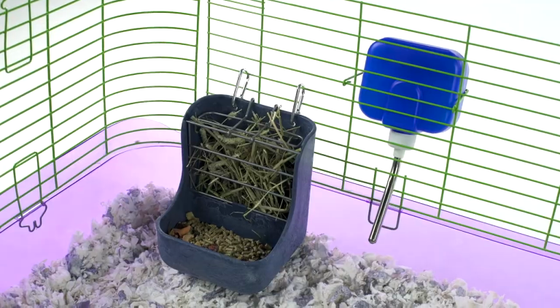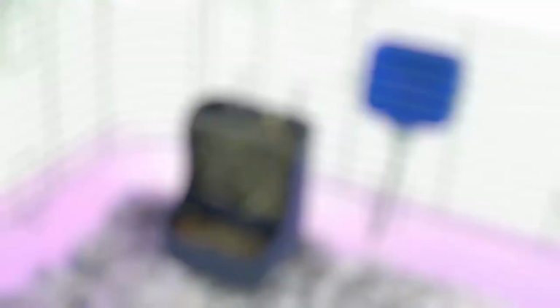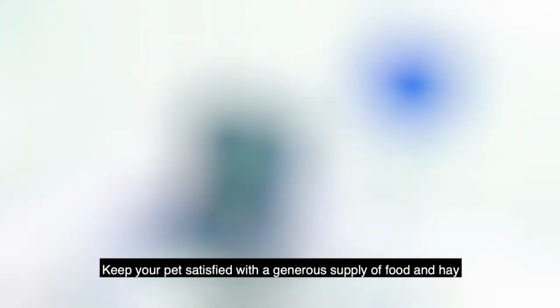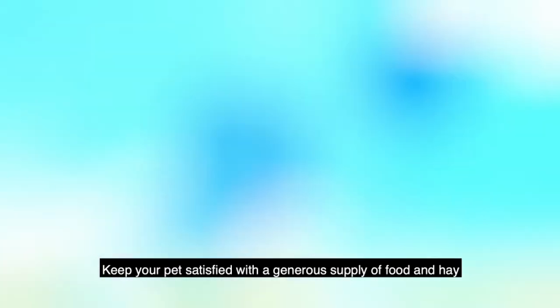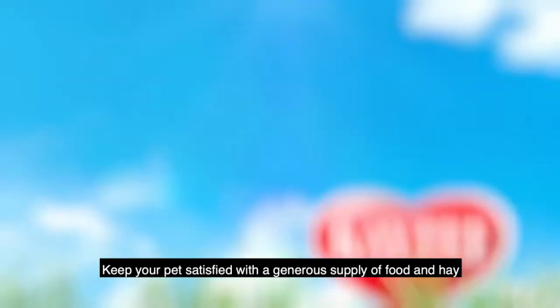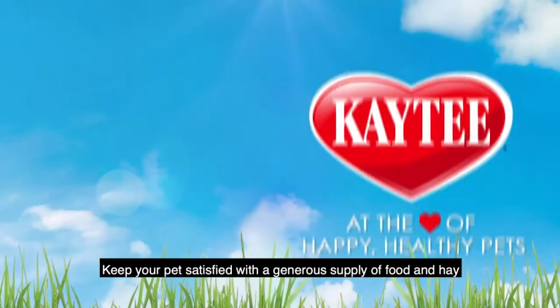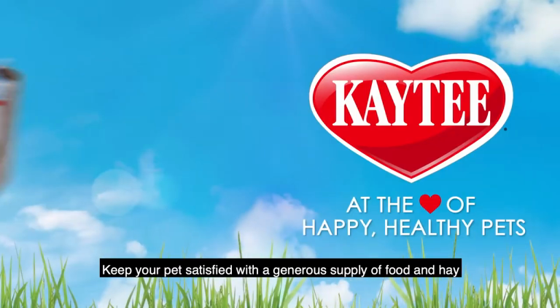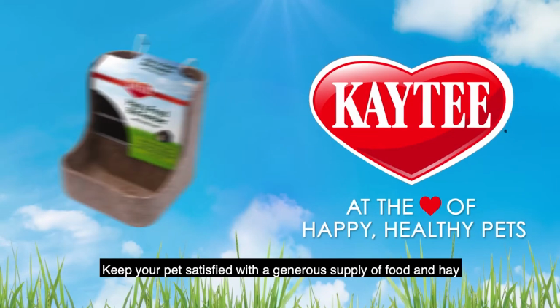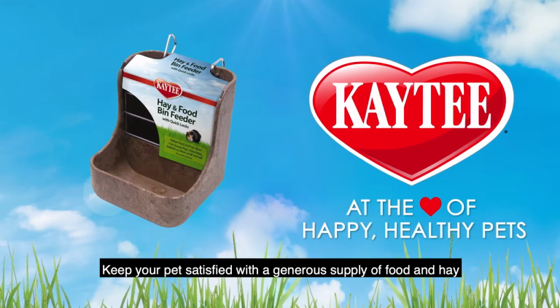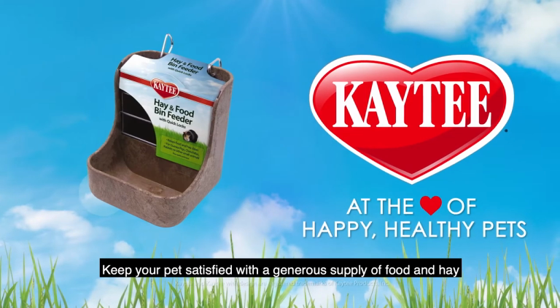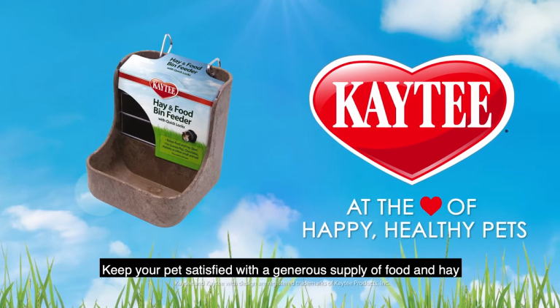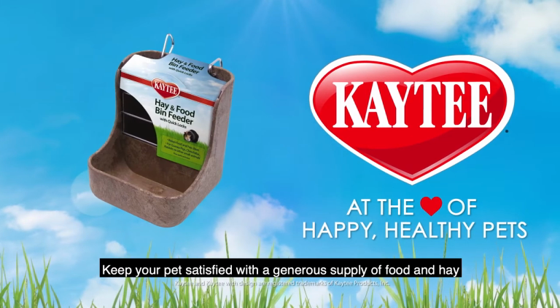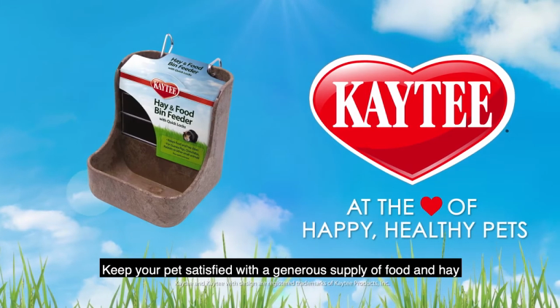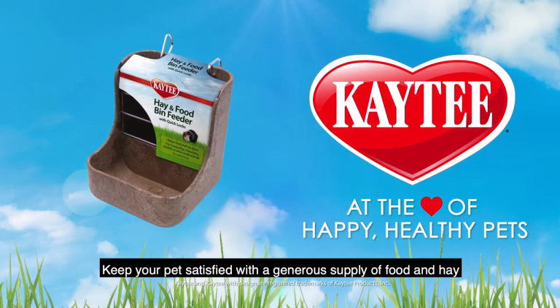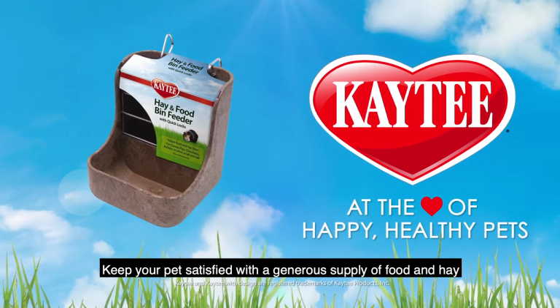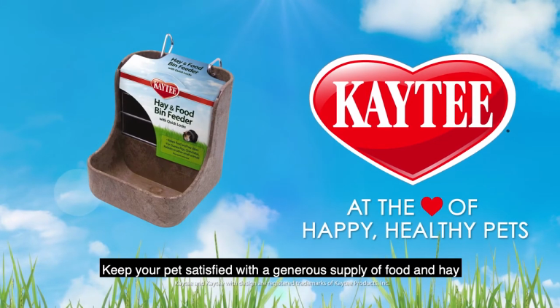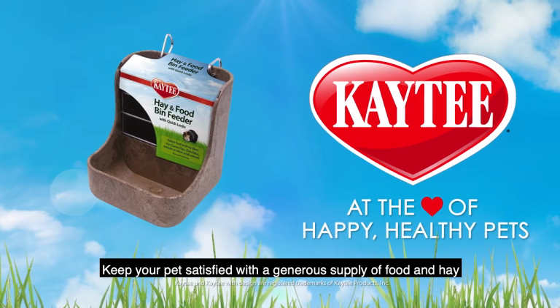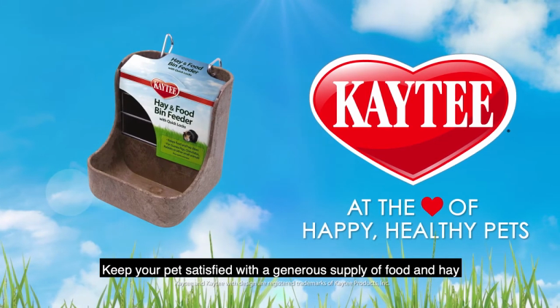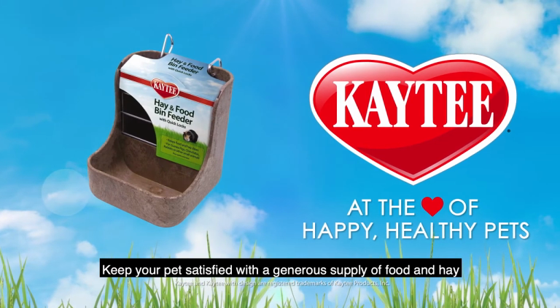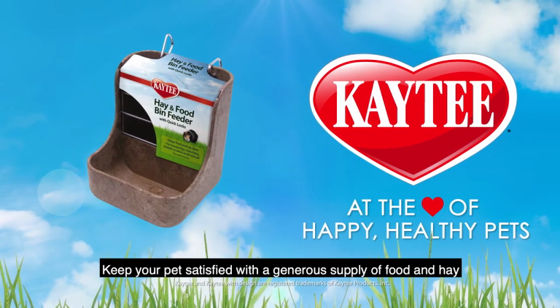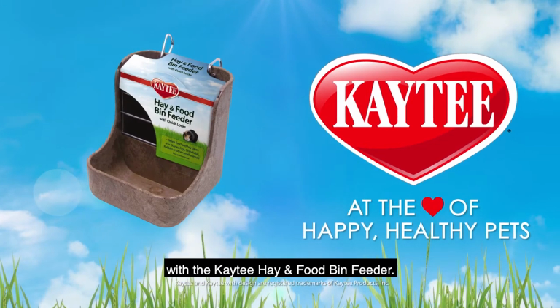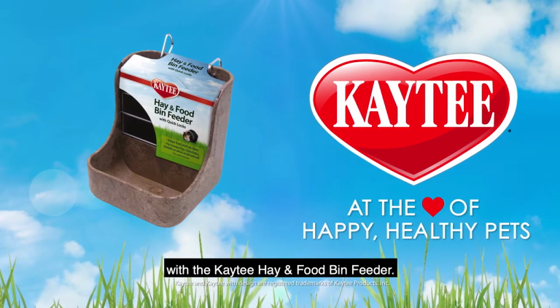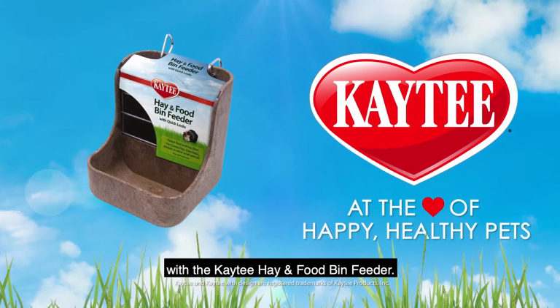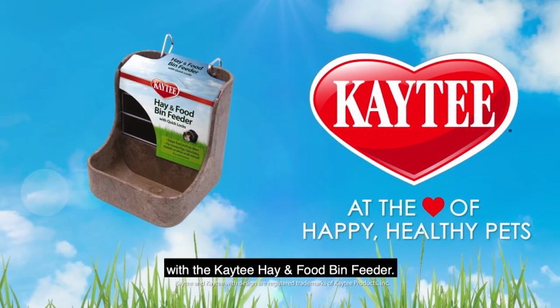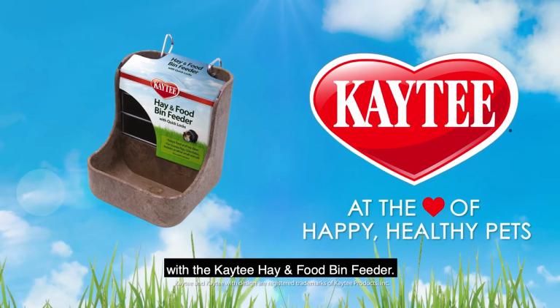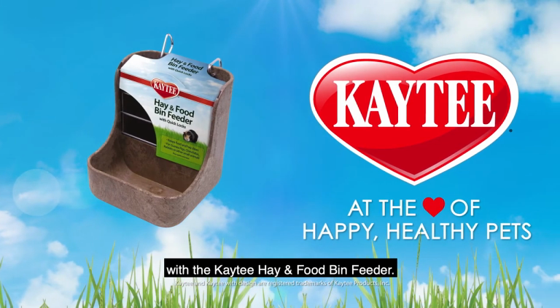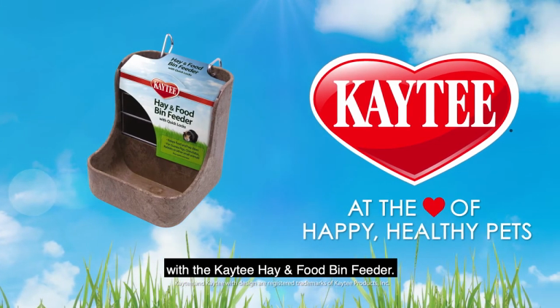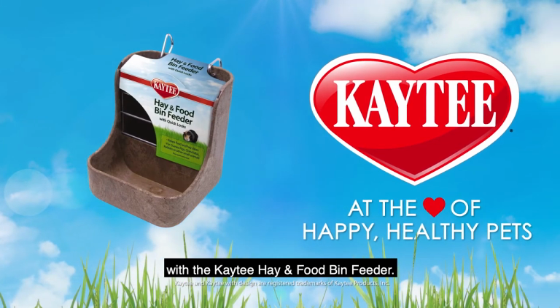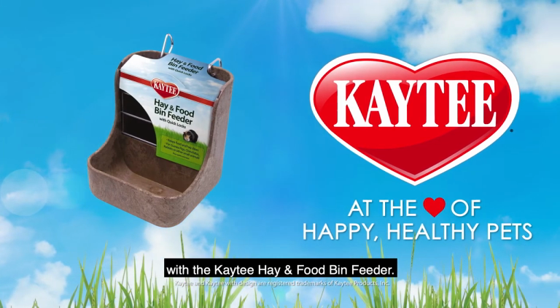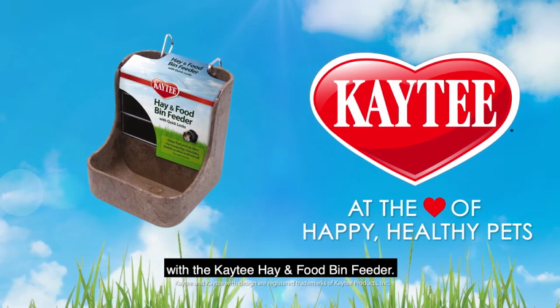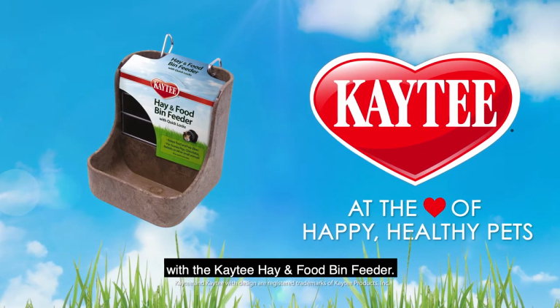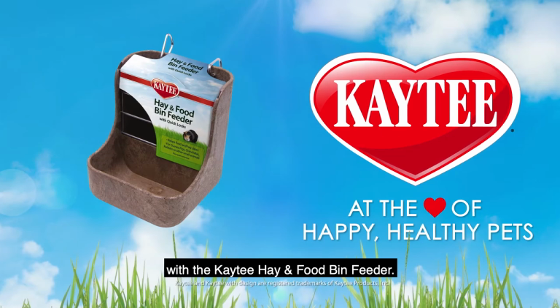Keep your pet satisfied with a generous supply of food and hay with the KT Hay & Food Bin Feeder.